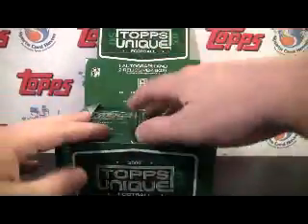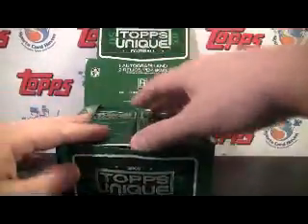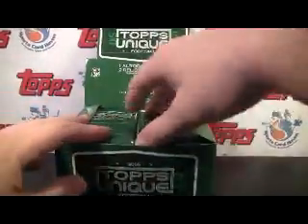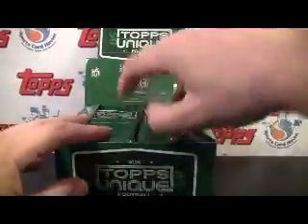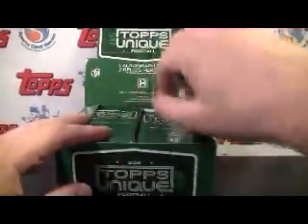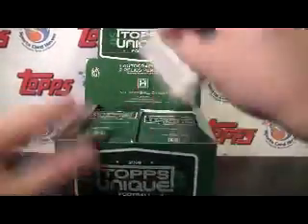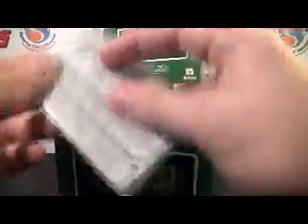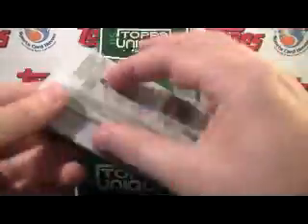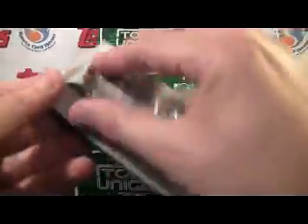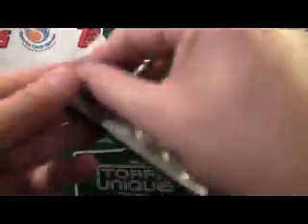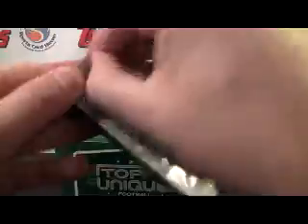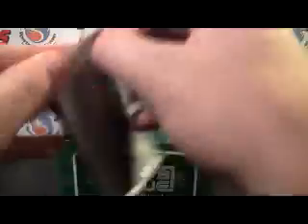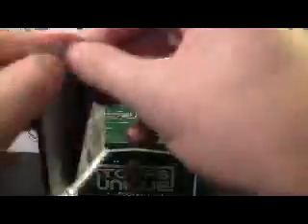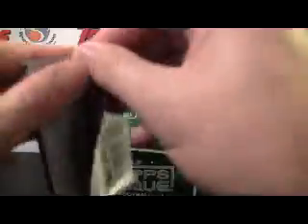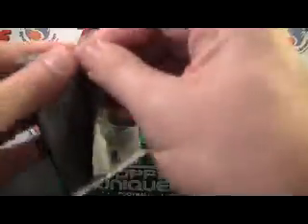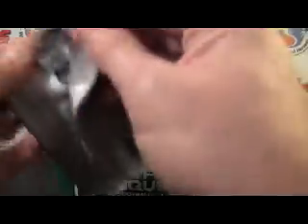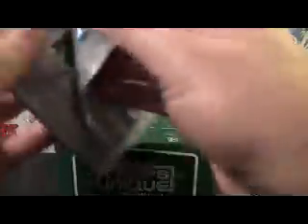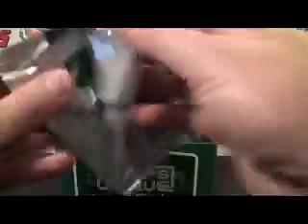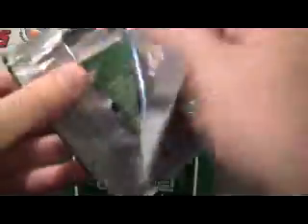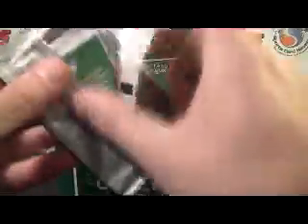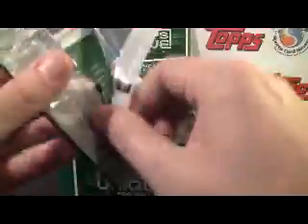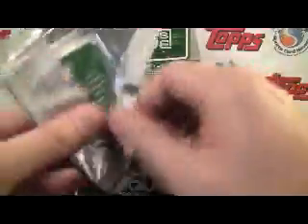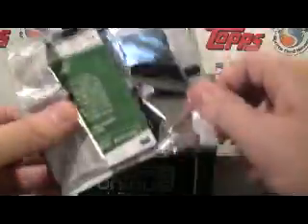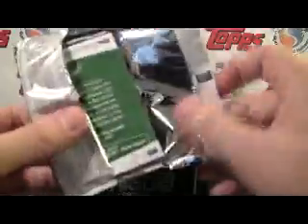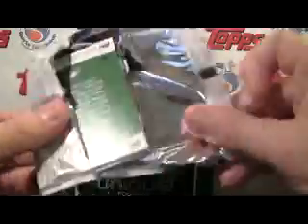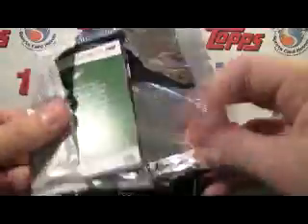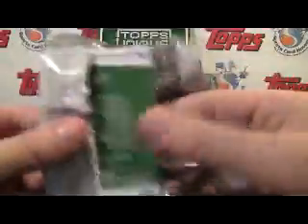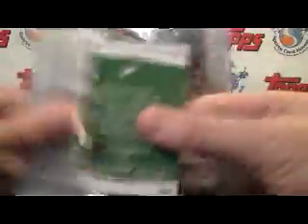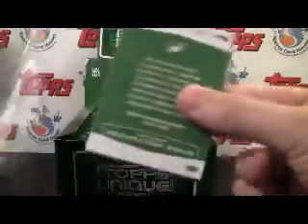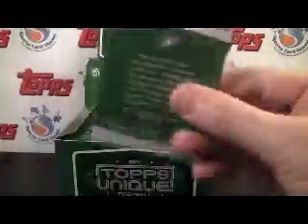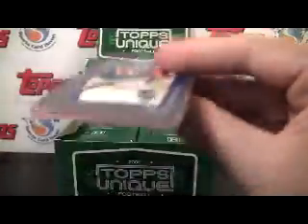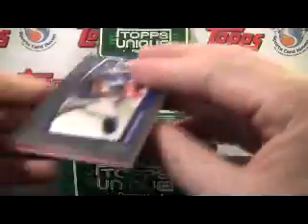Let's get started. I know we're going to get three hits in this — one autograph and two relics.